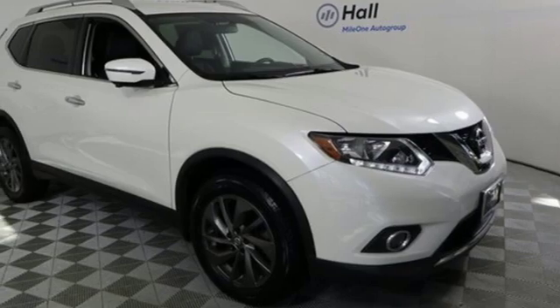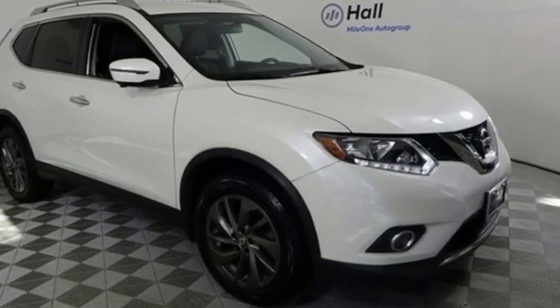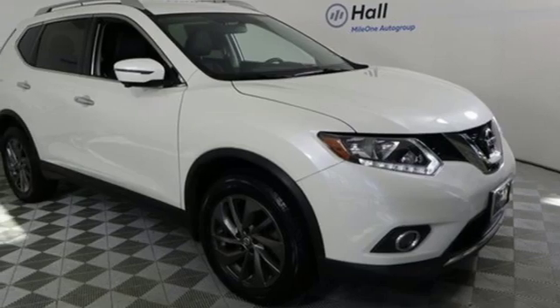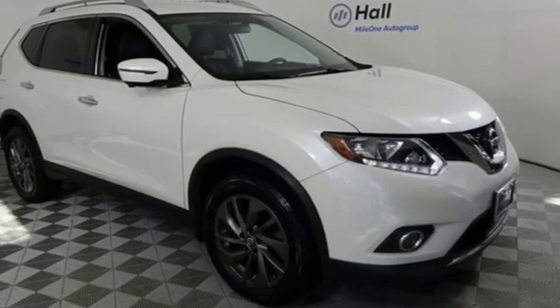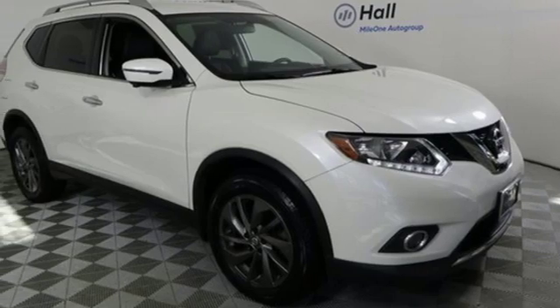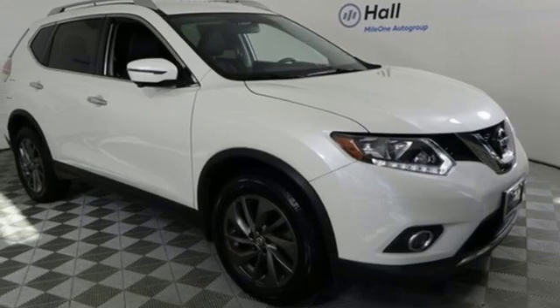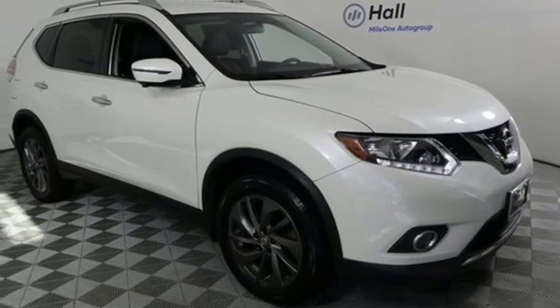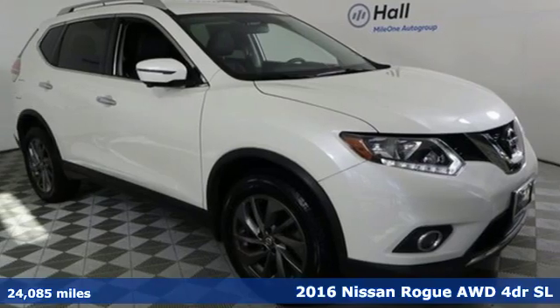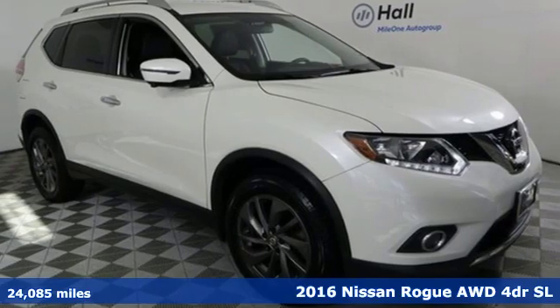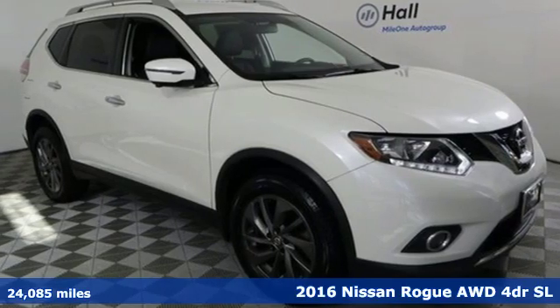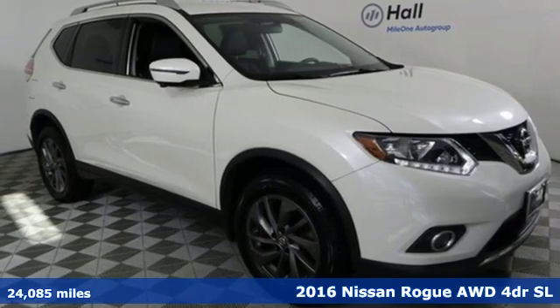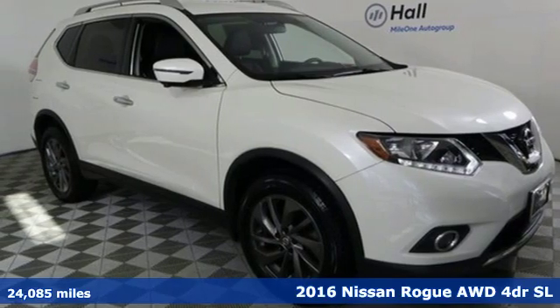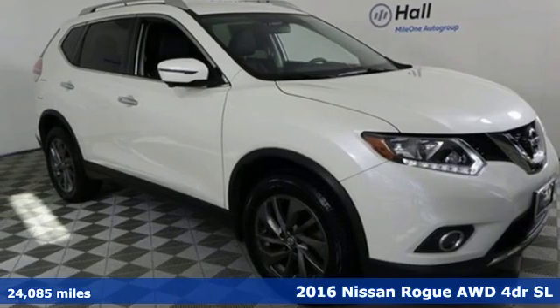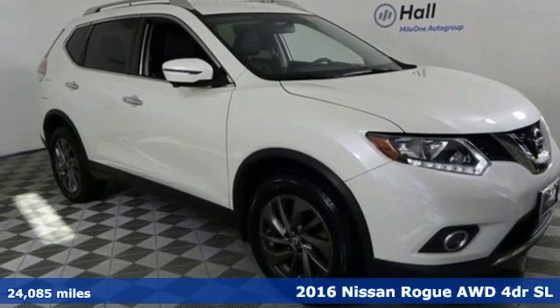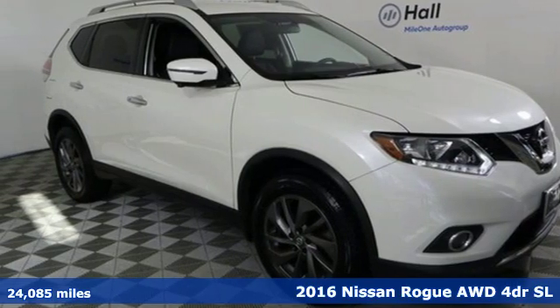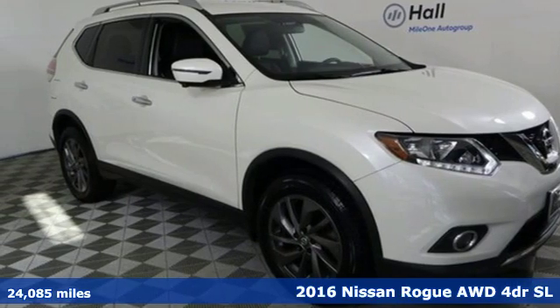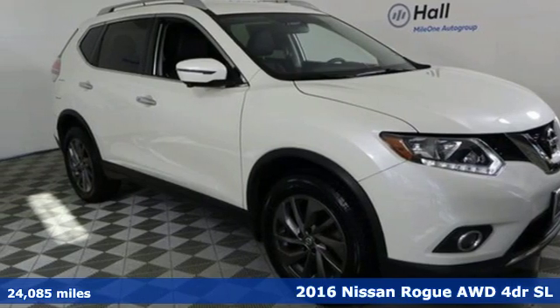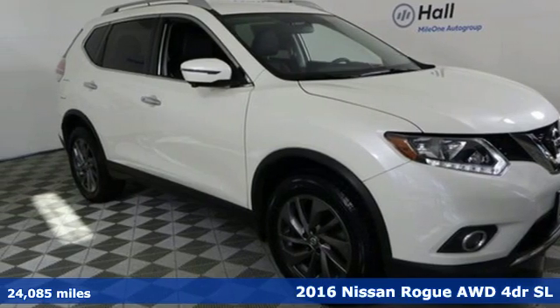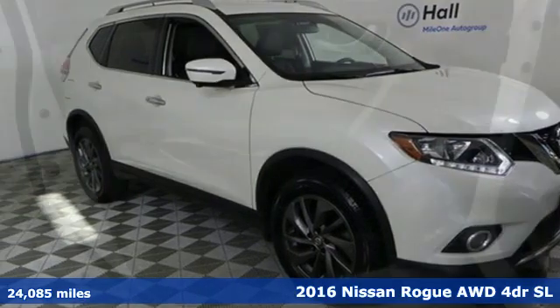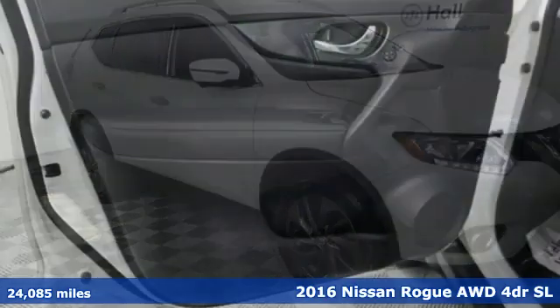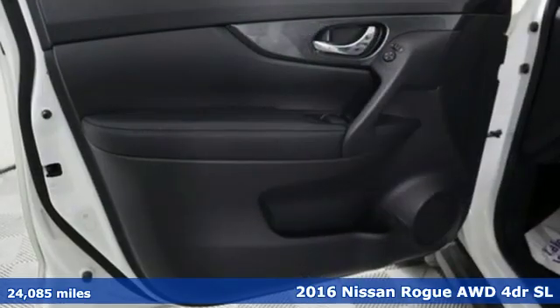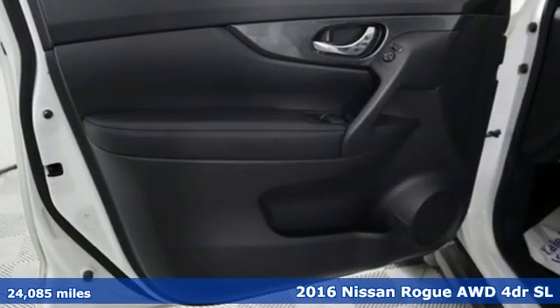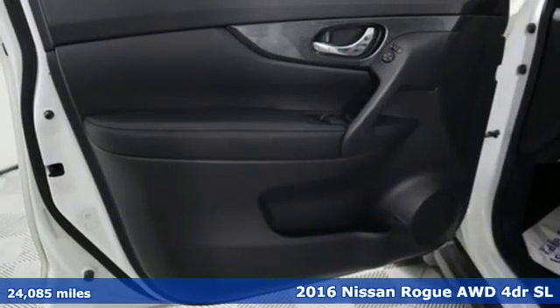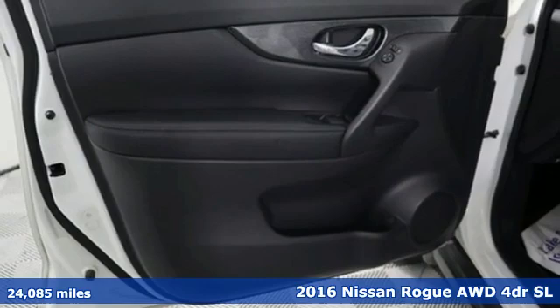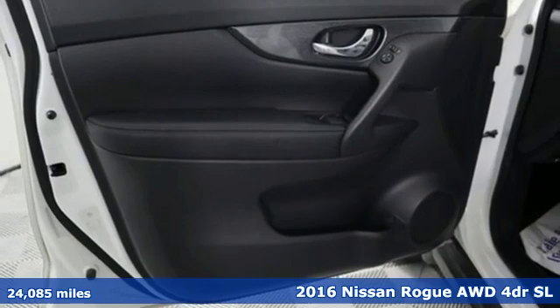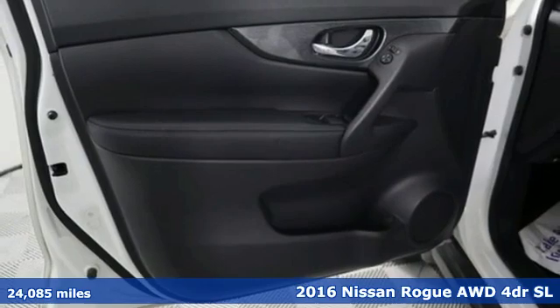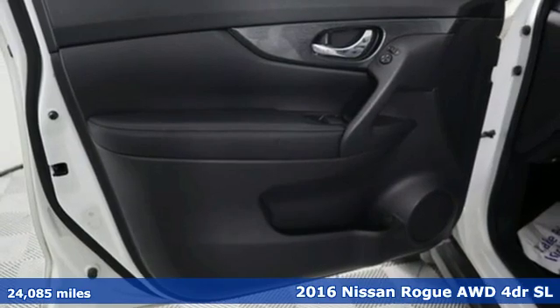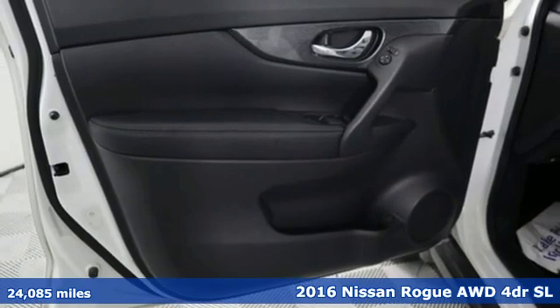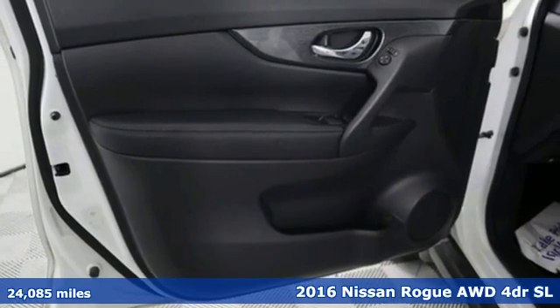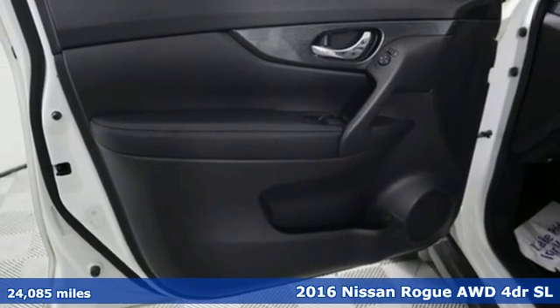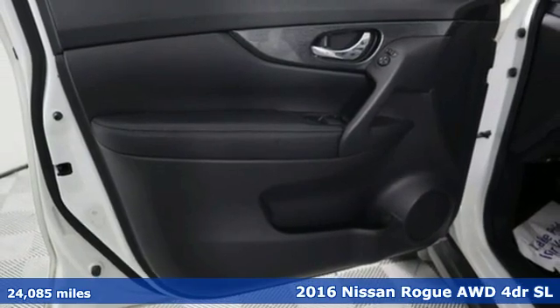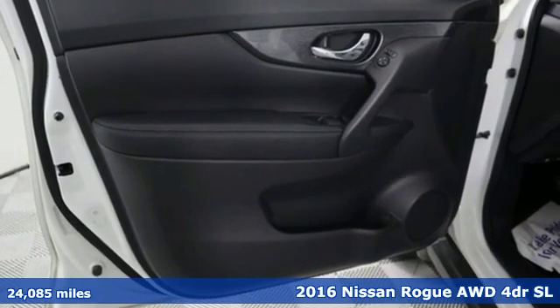Here's a 2016 Nissan Rogue. Nissan, built for the human race.